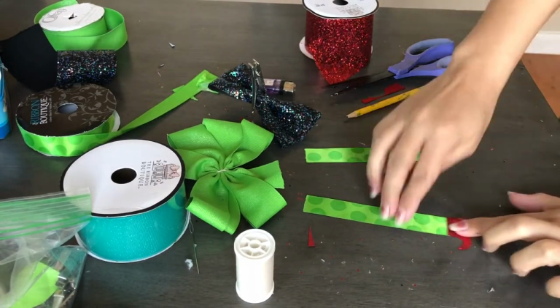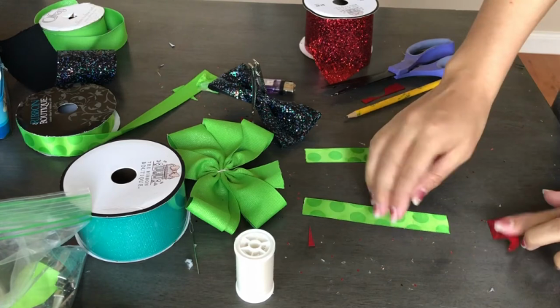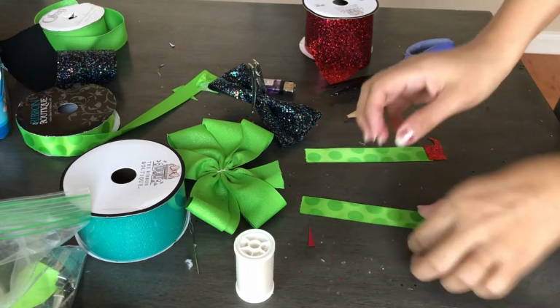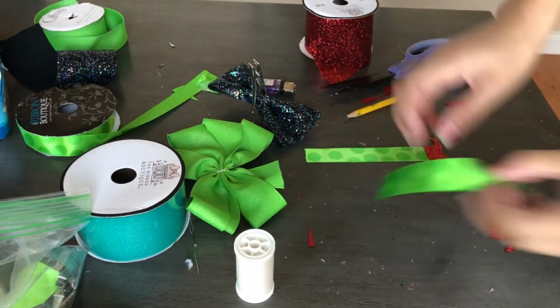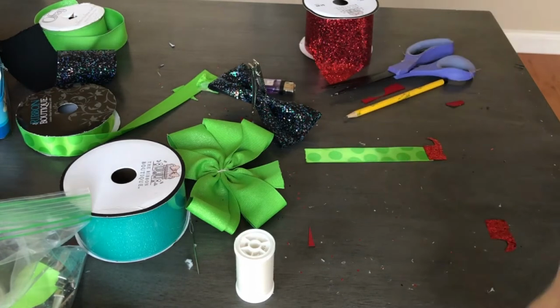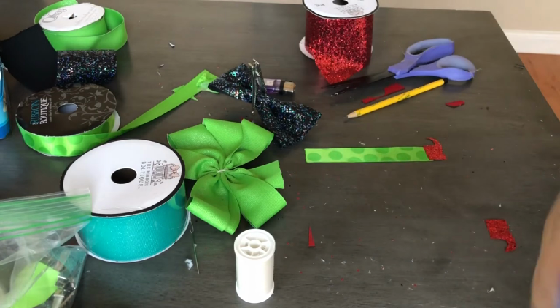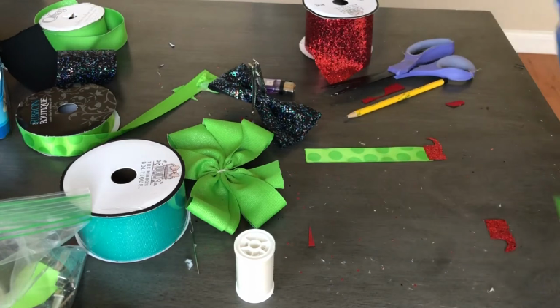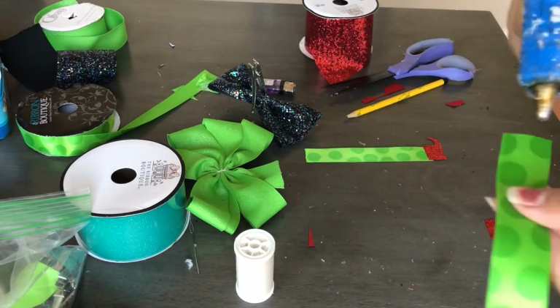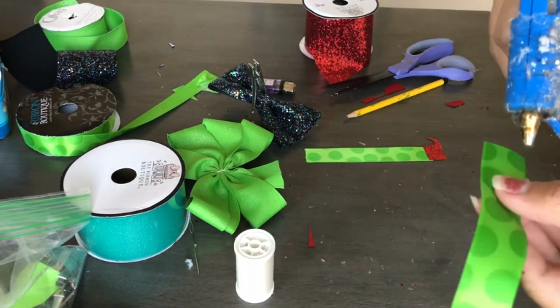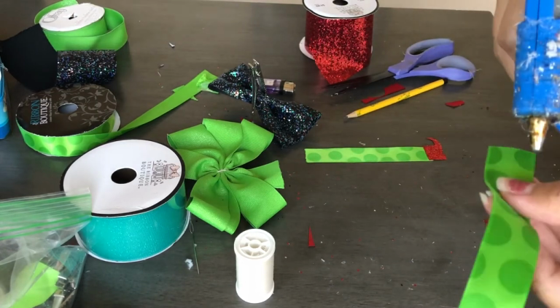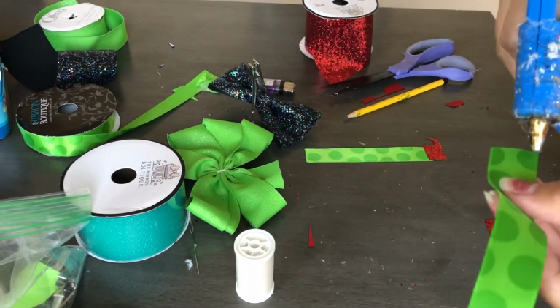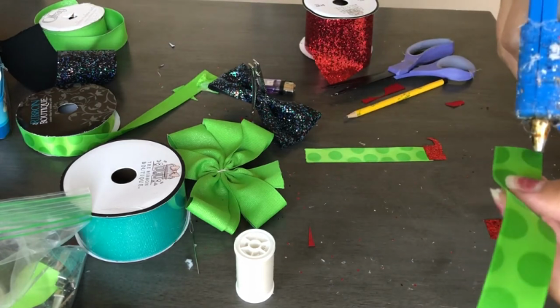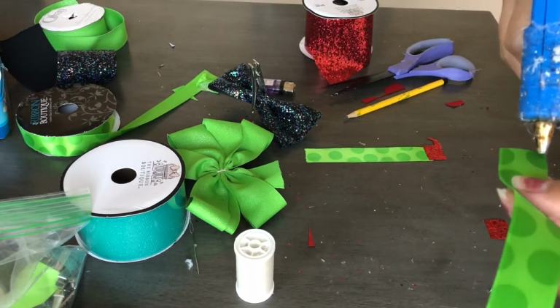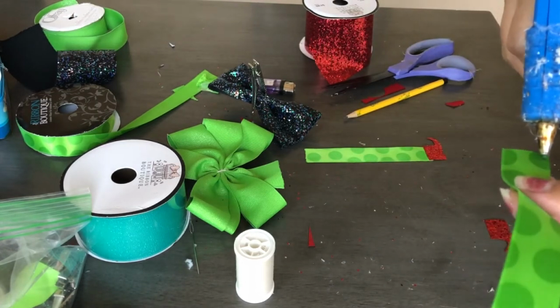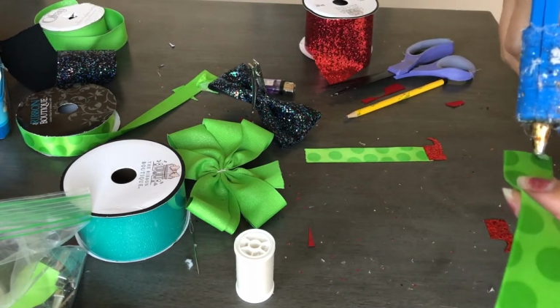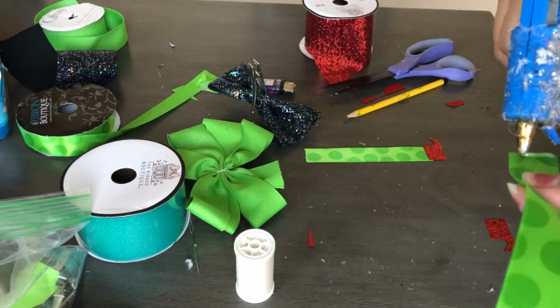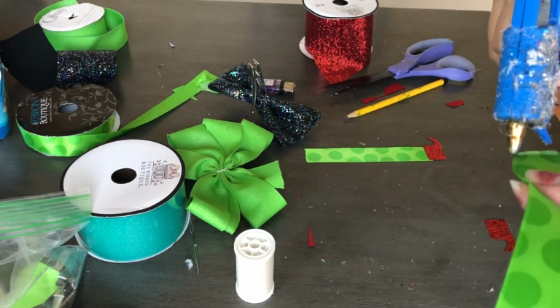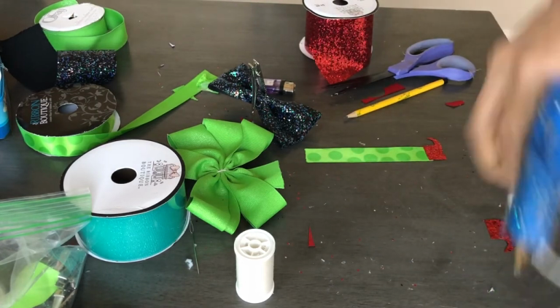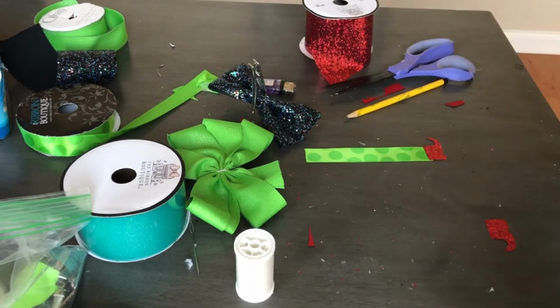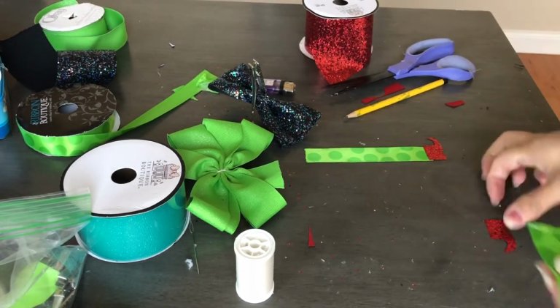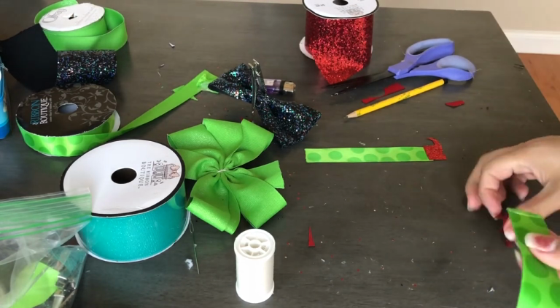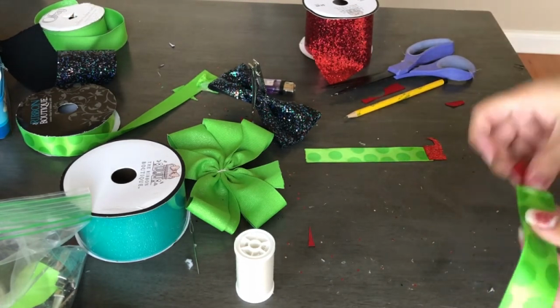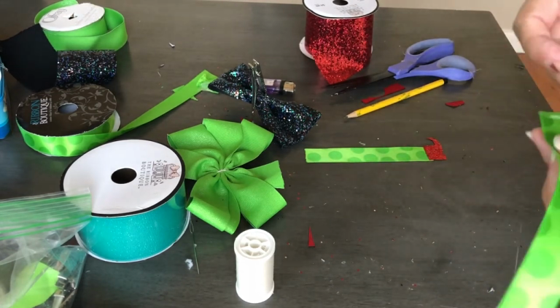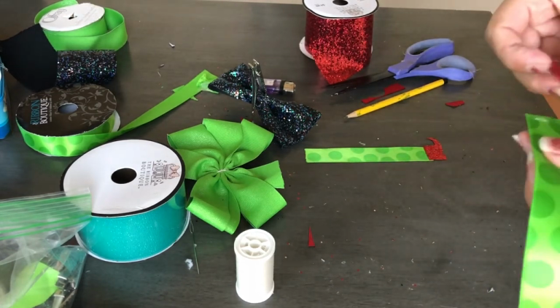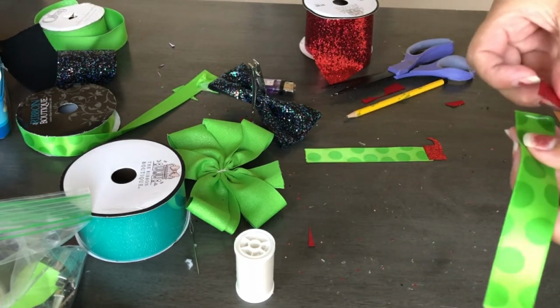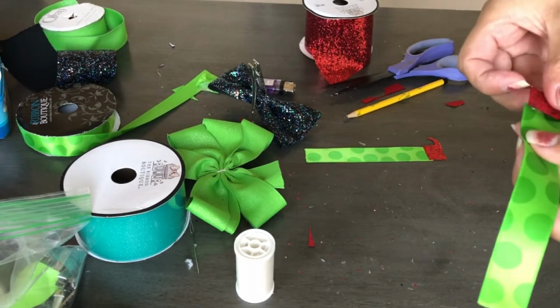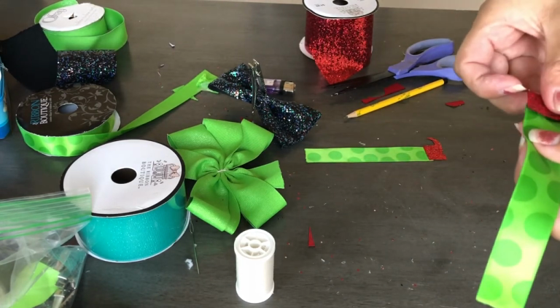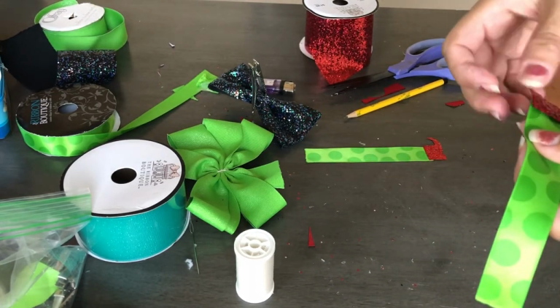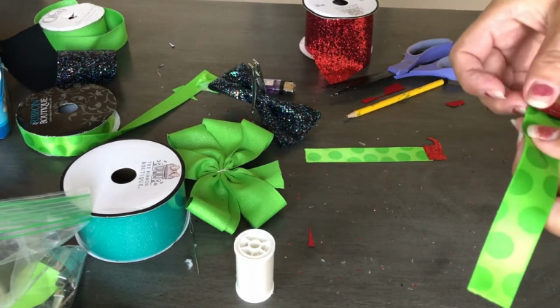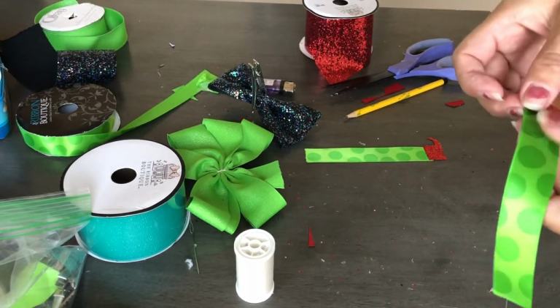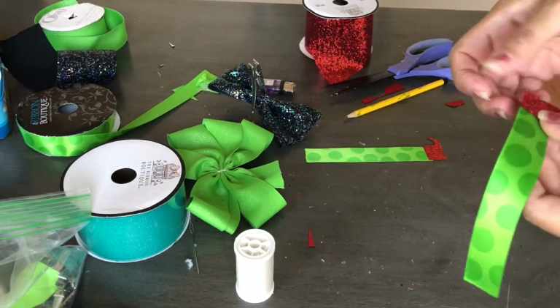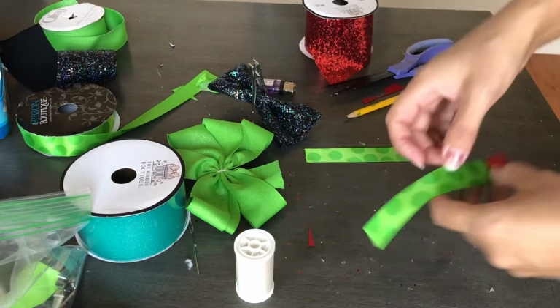Now that I have both shoes, it's time to glue them in place using some hot glue.